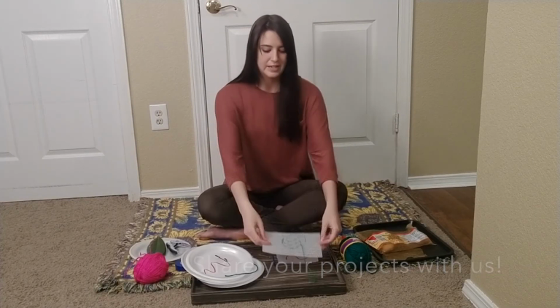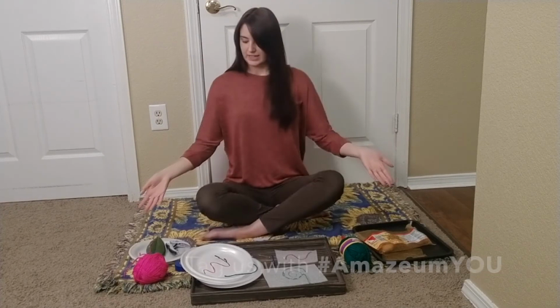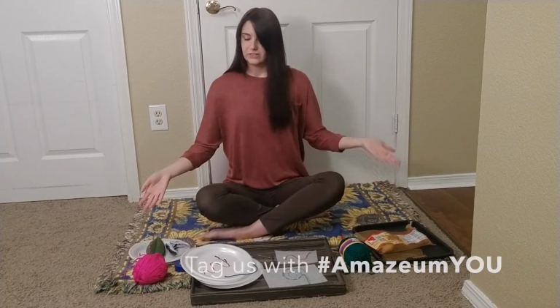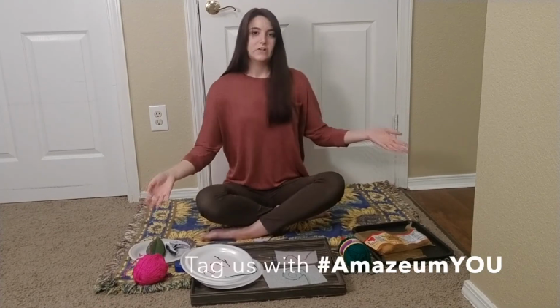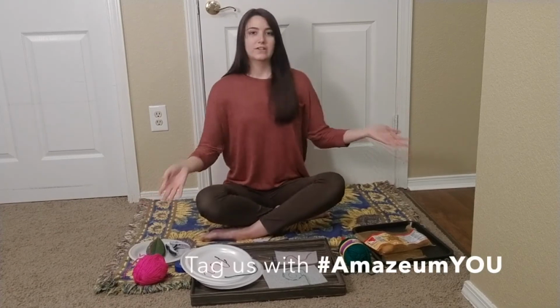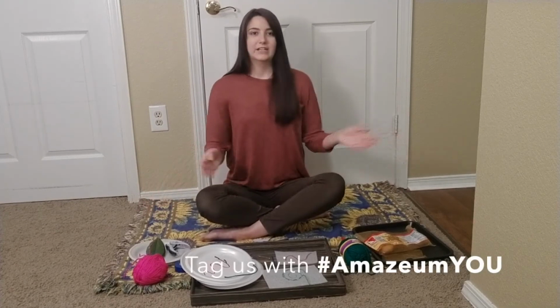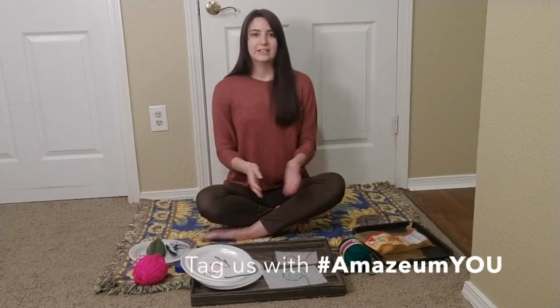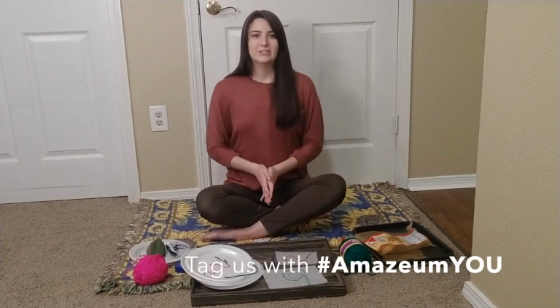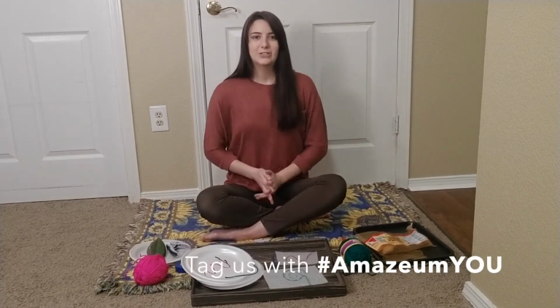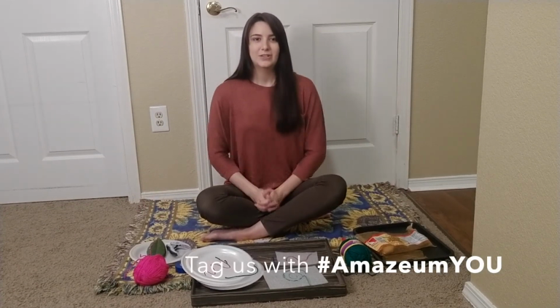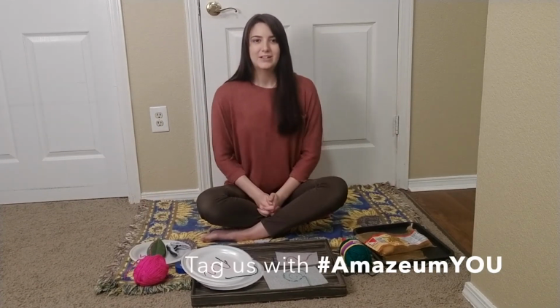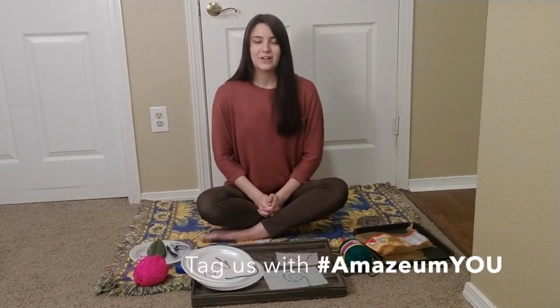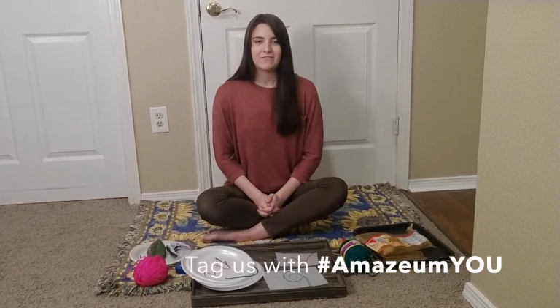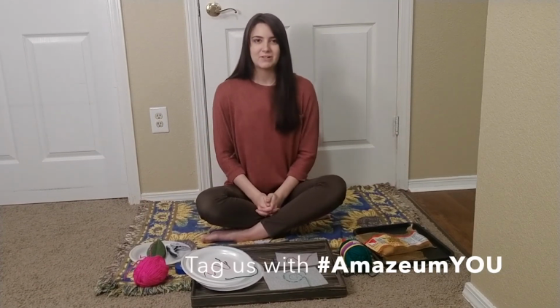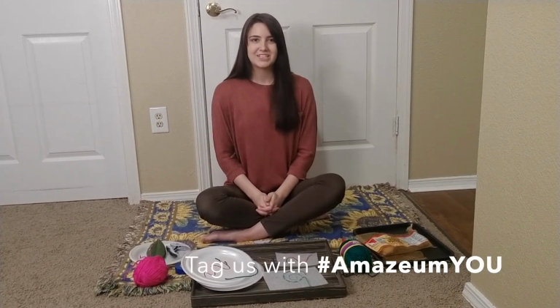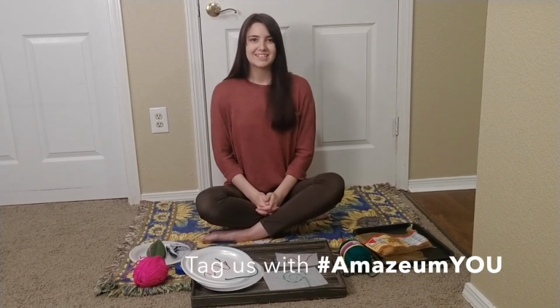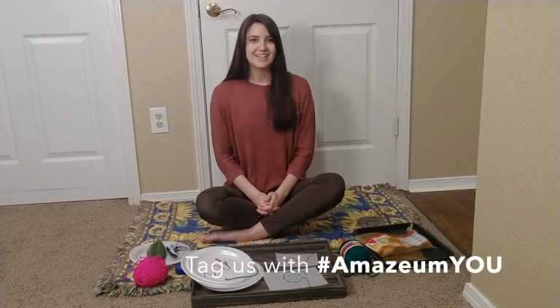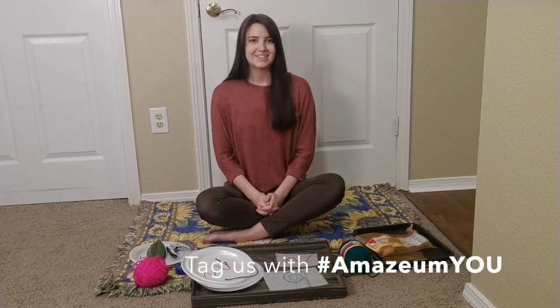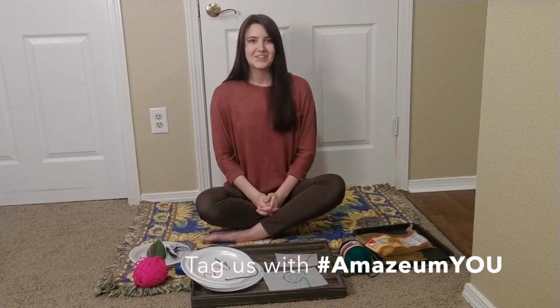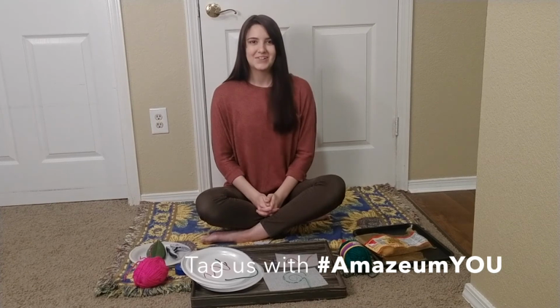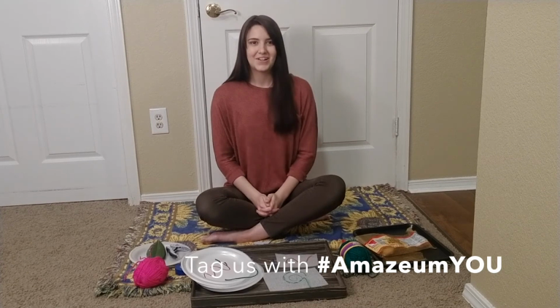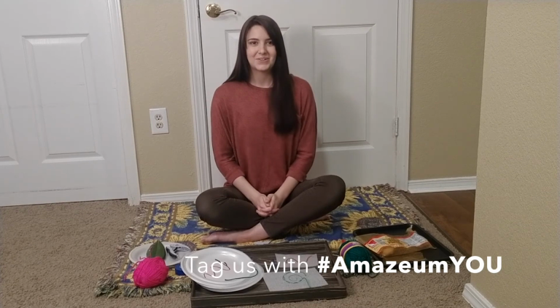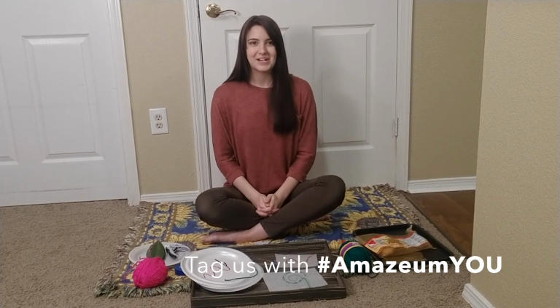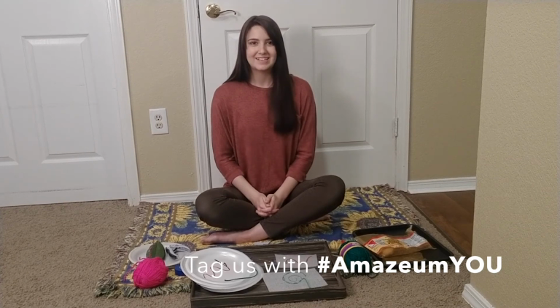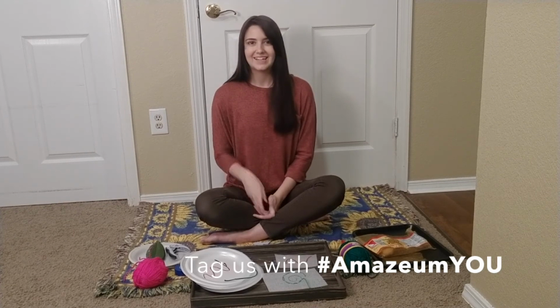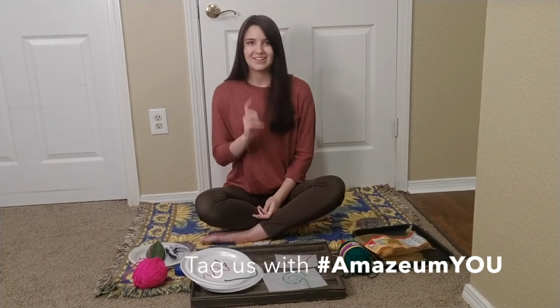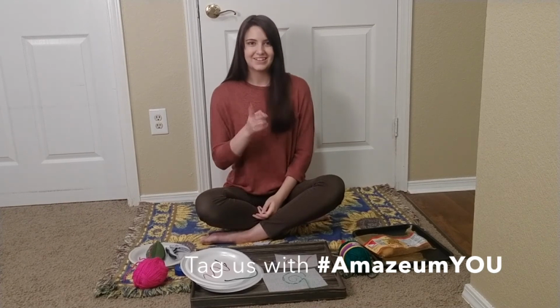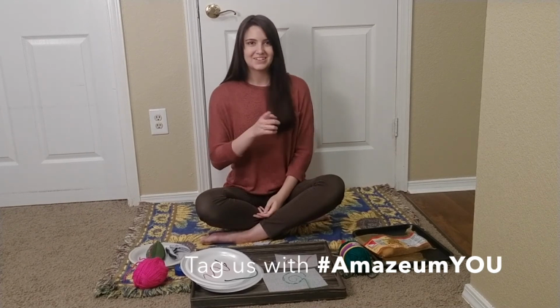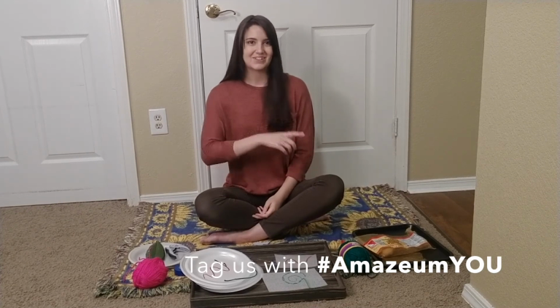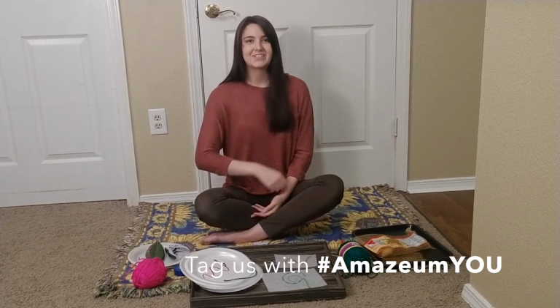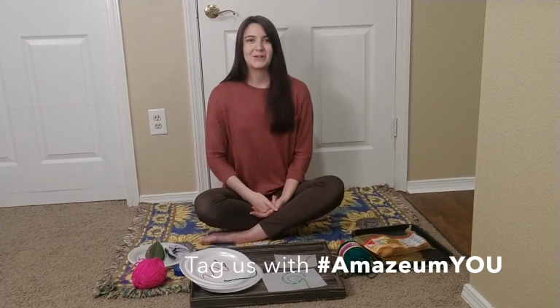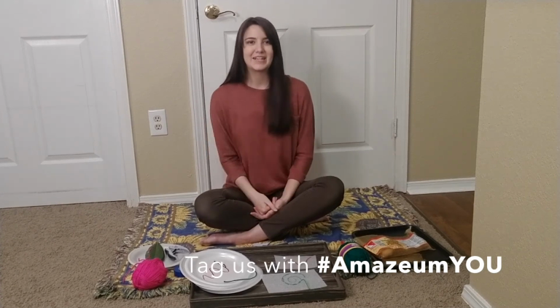That's all there is to it. If you have any questions, let us know. Otherwise, get out there and start sewing.